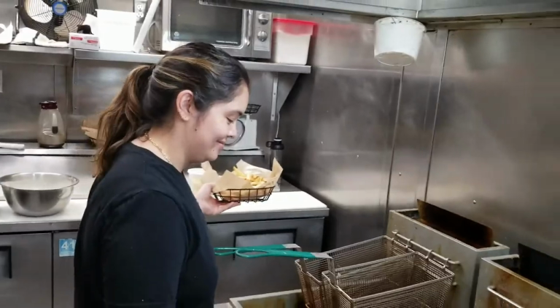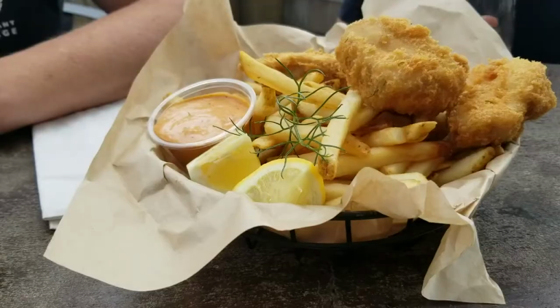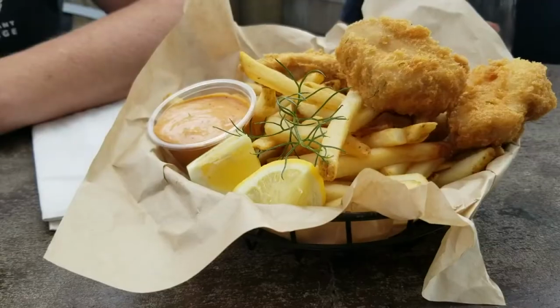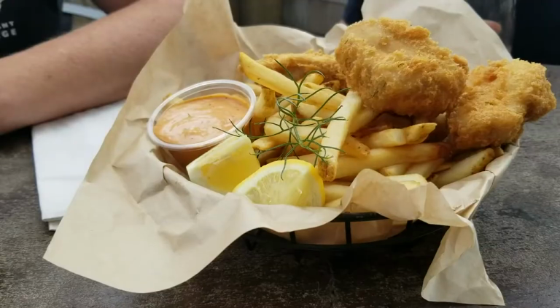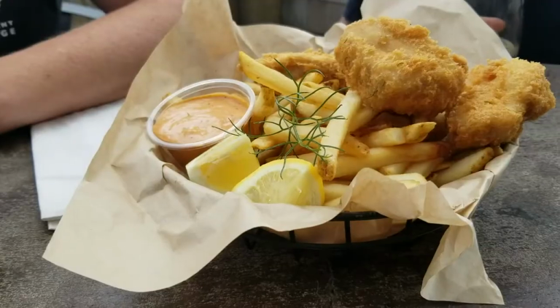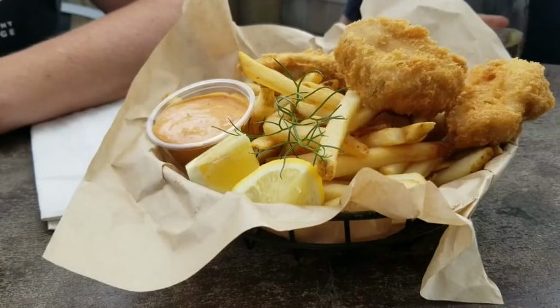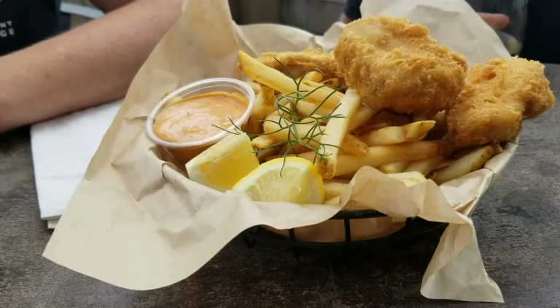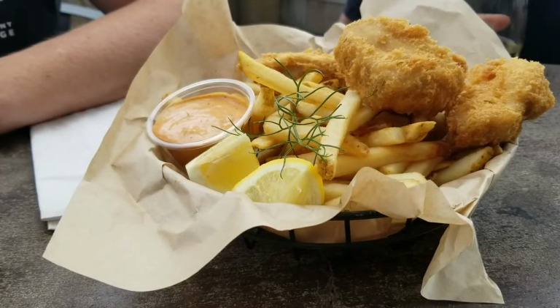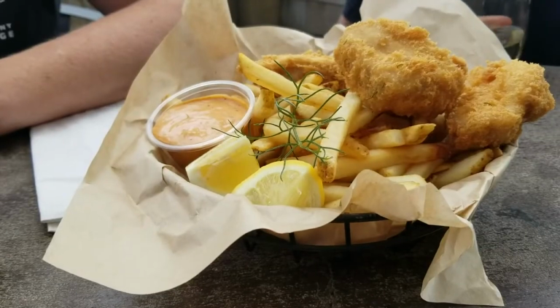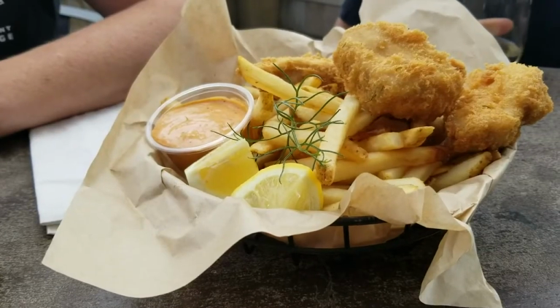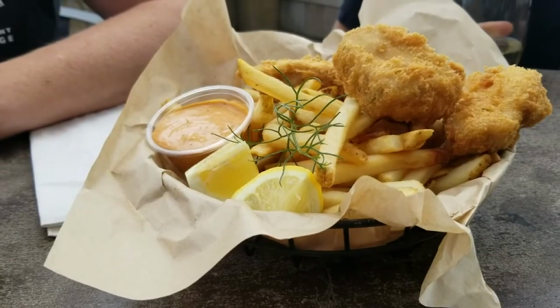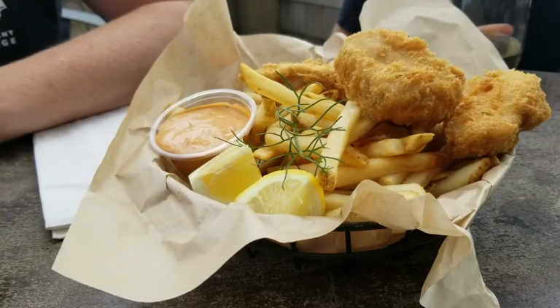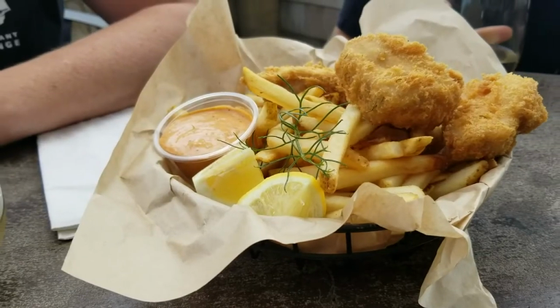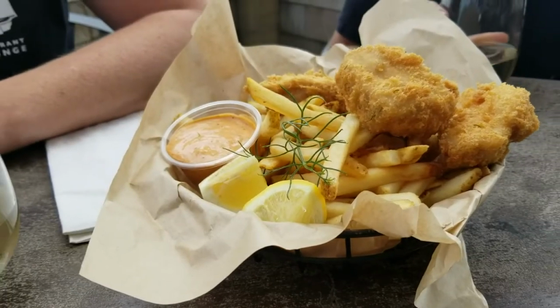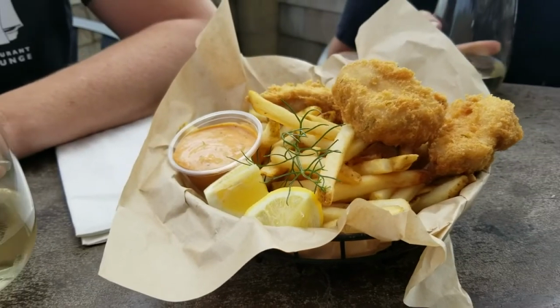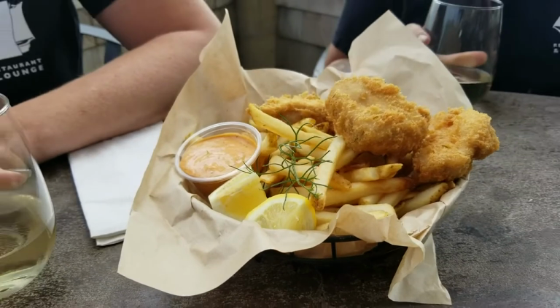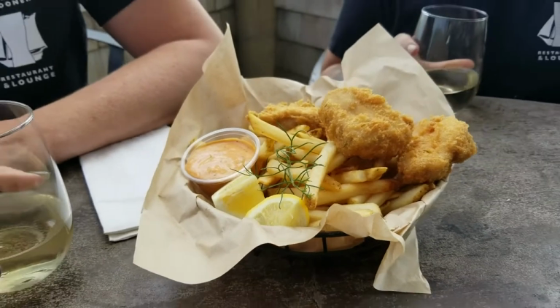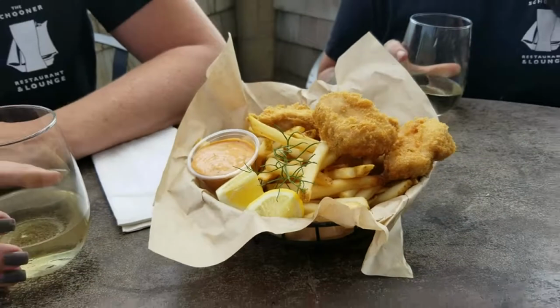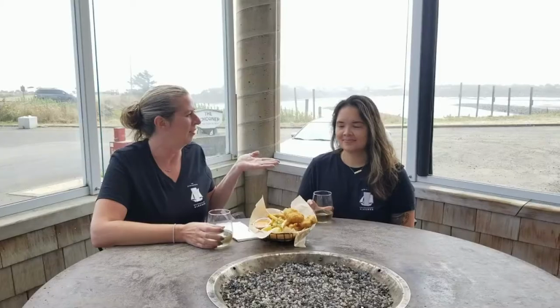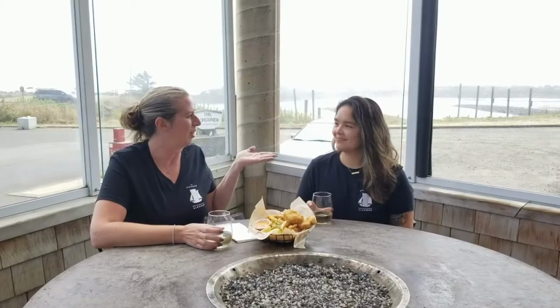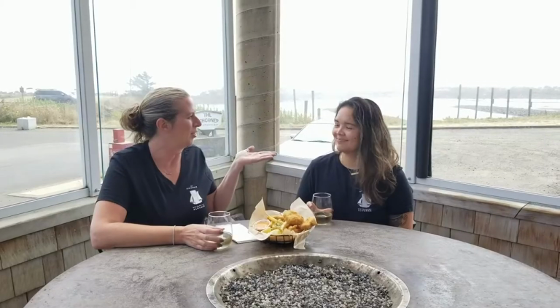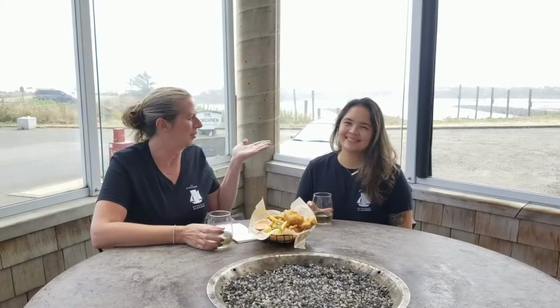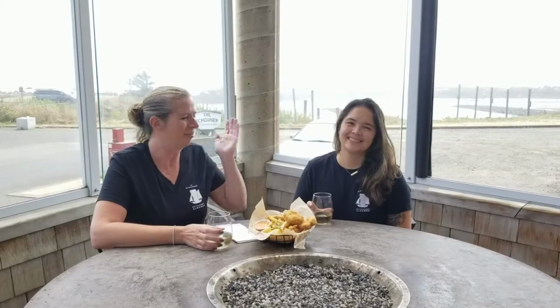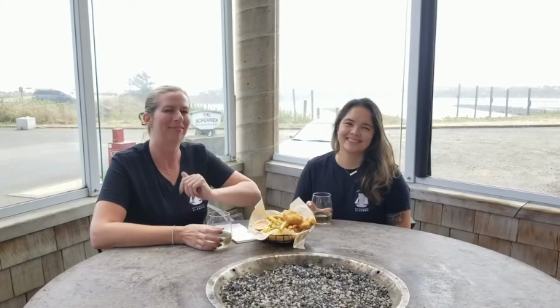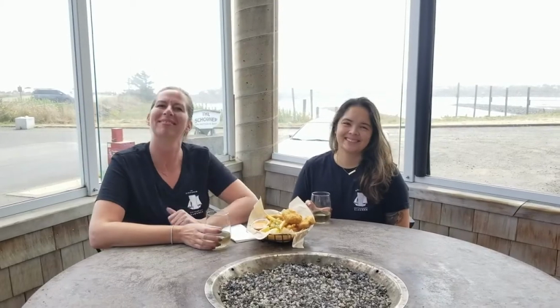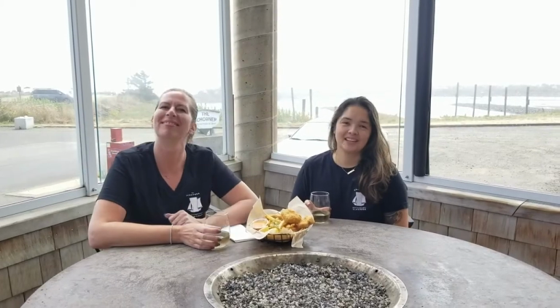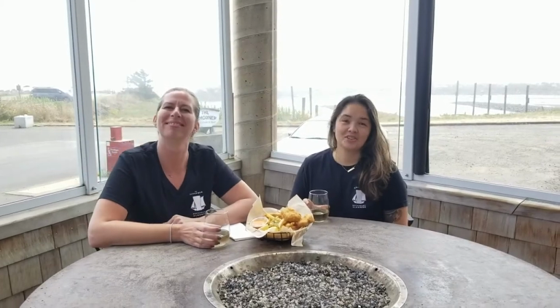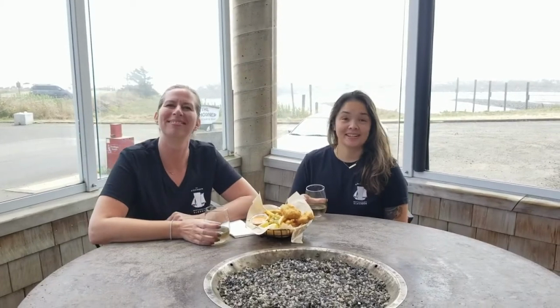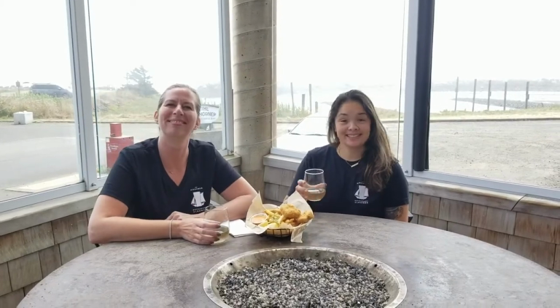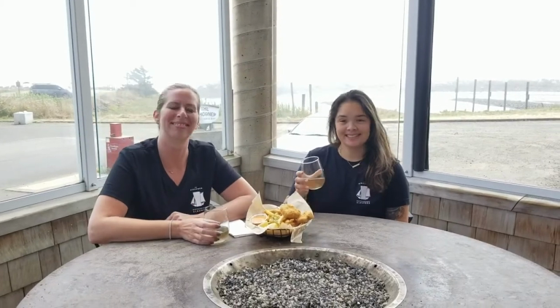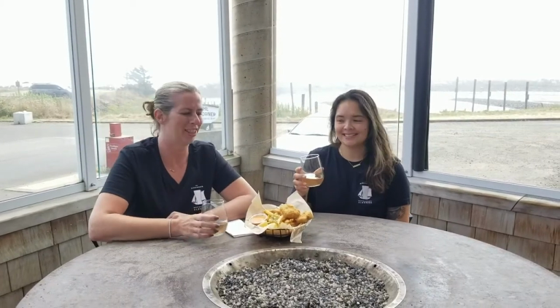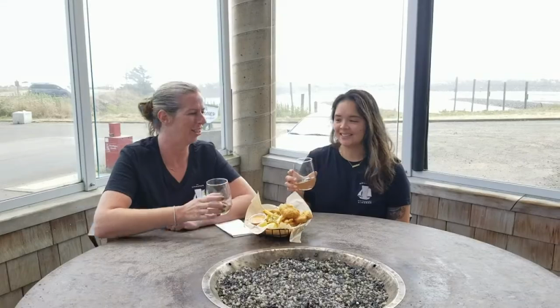So there you have it — Tuna Fish and Chips. Kirstie and Rachel, enjoy. Cheers!